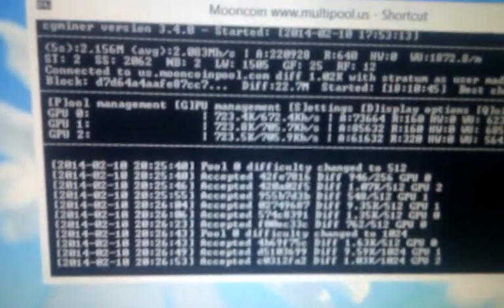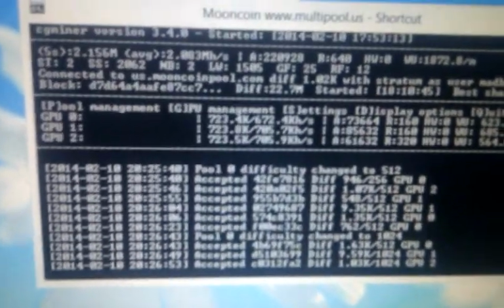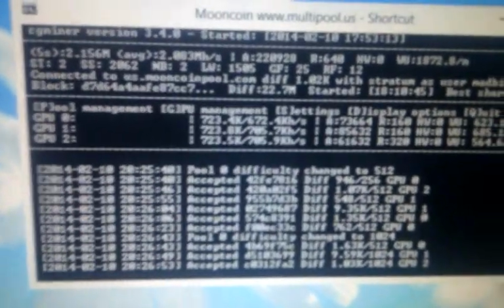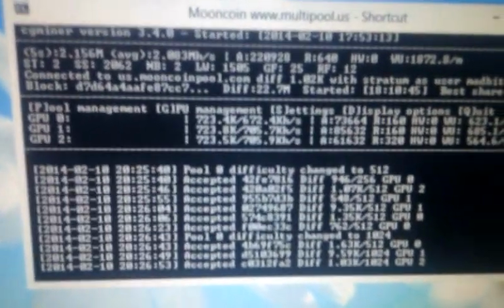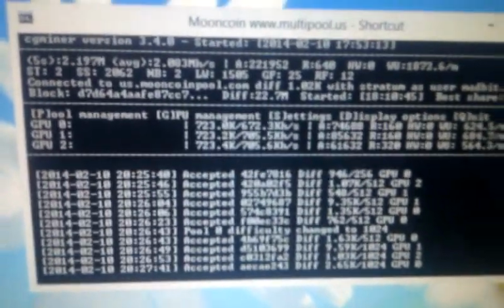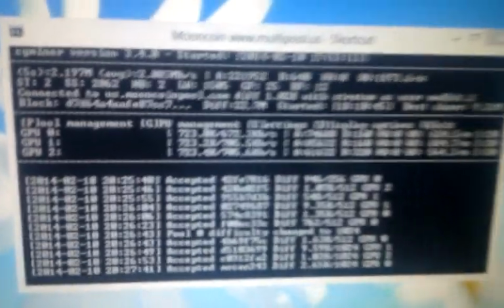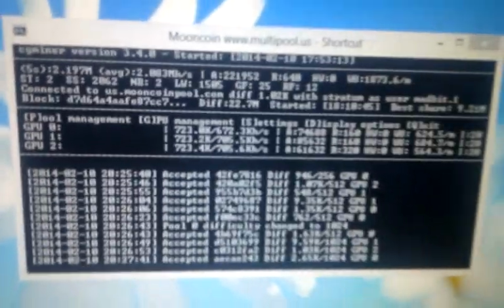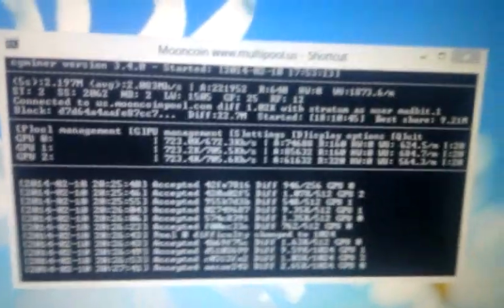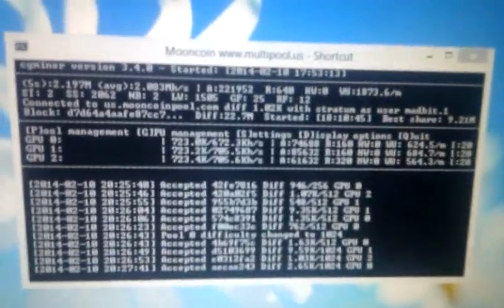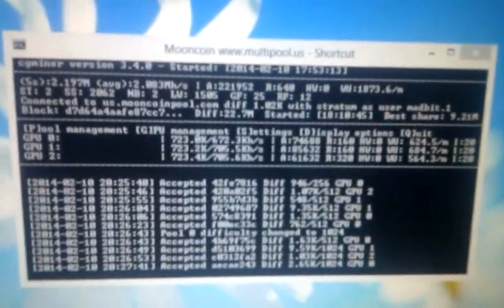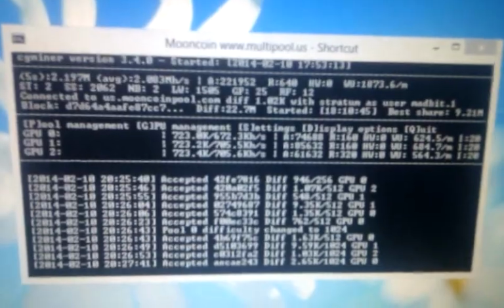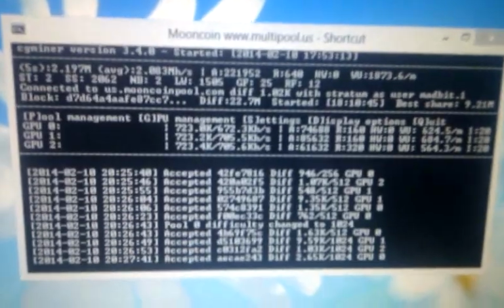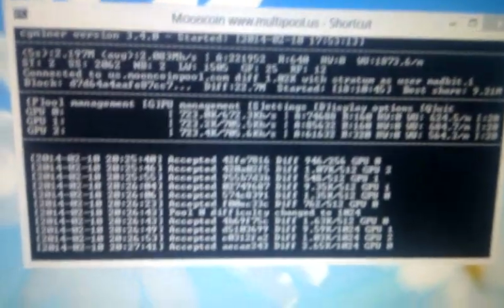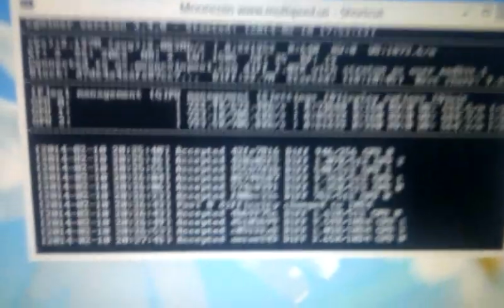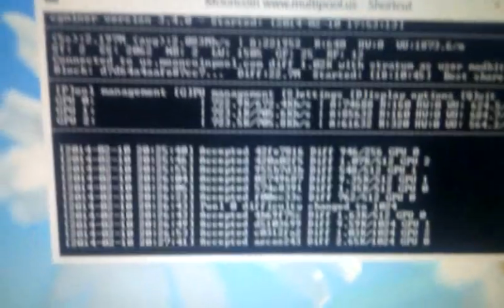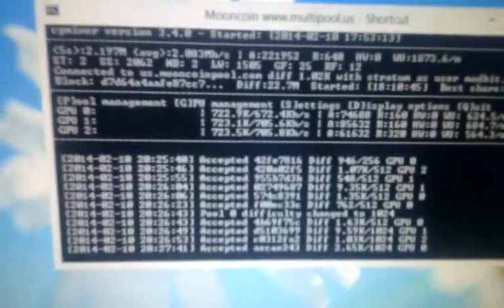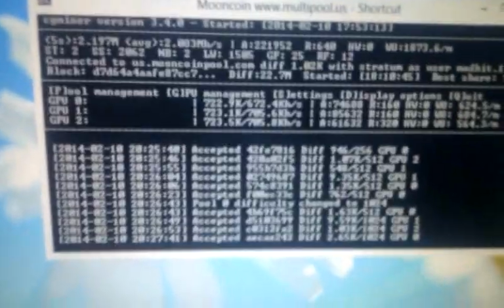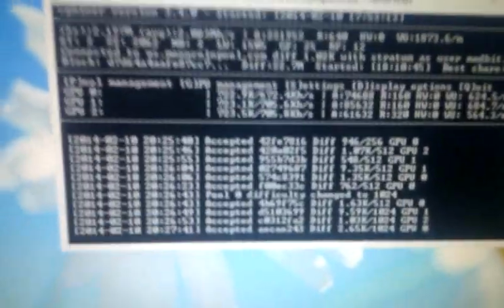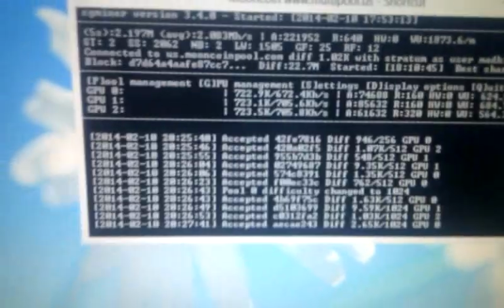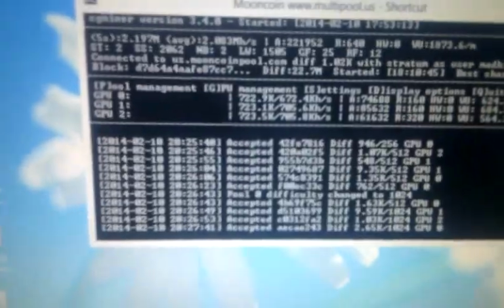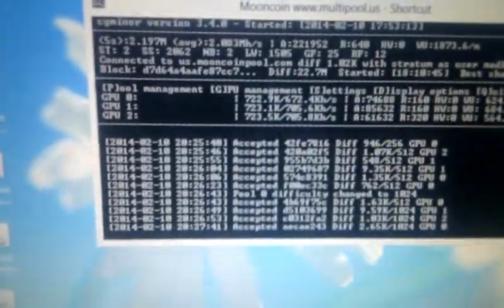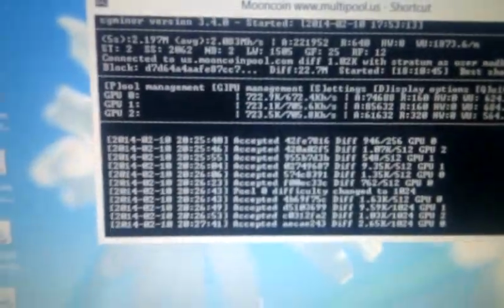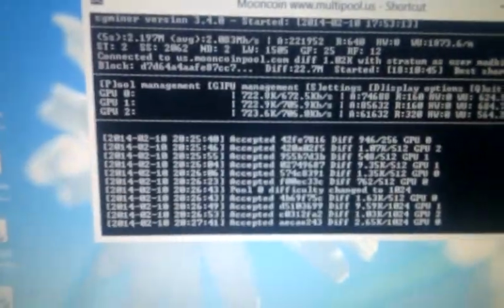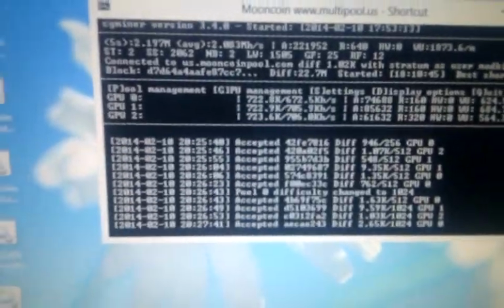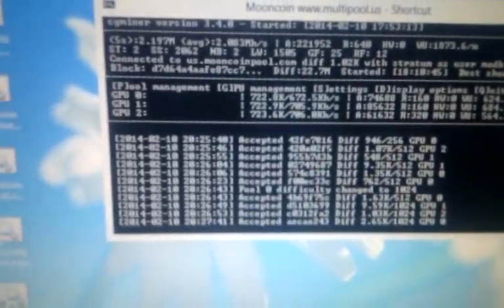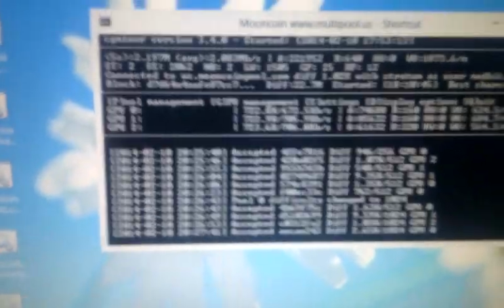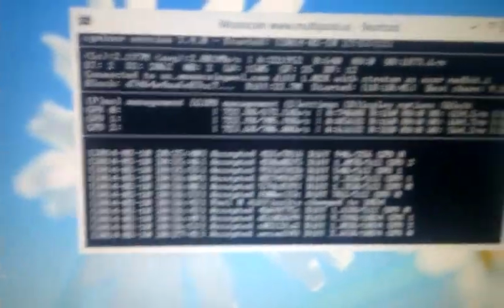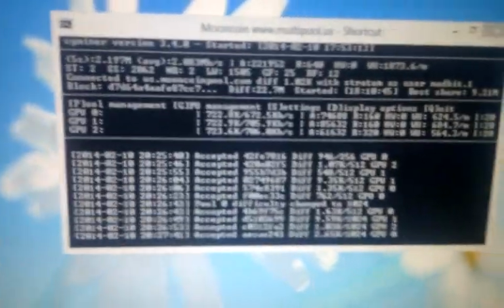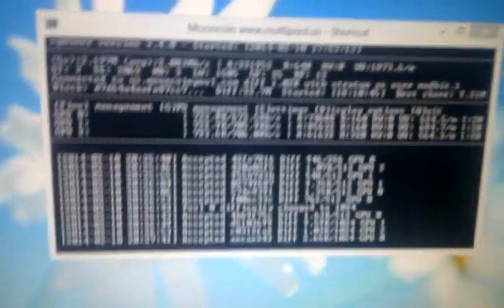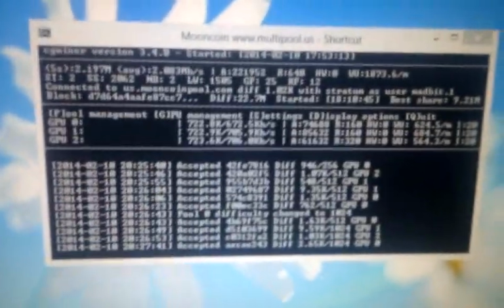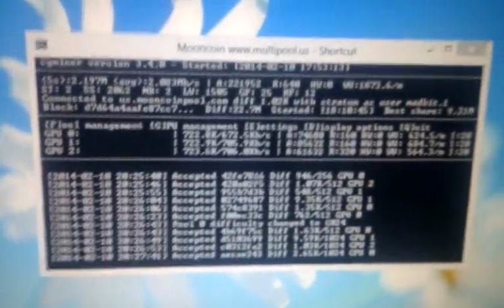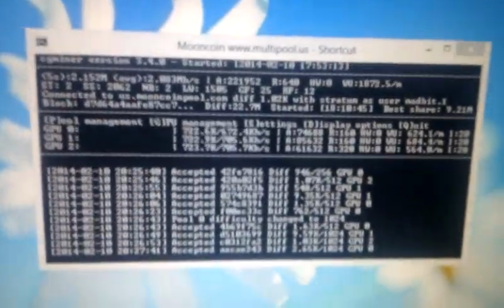I've been running this for around about an hour now, and as you can see it's not crashing at all.